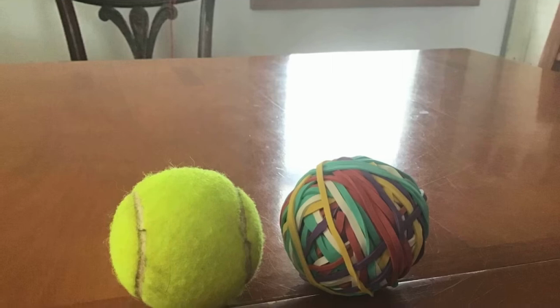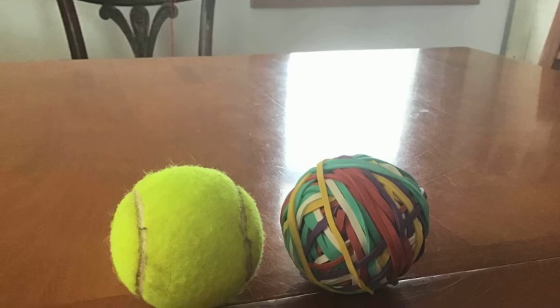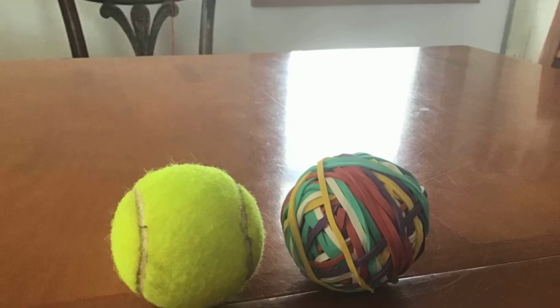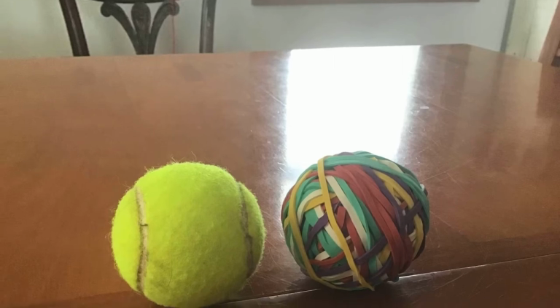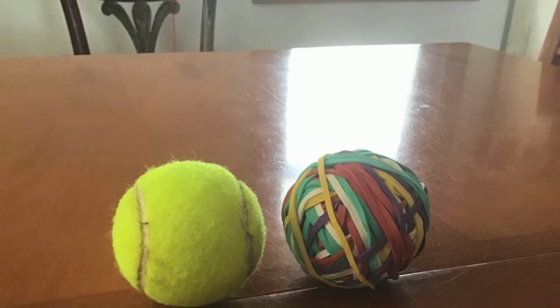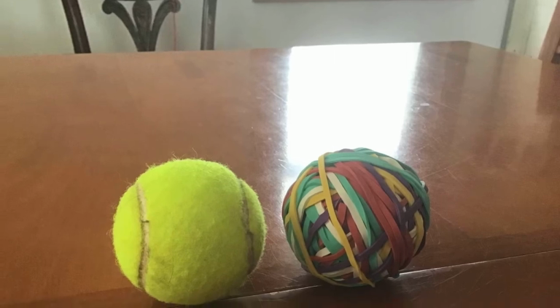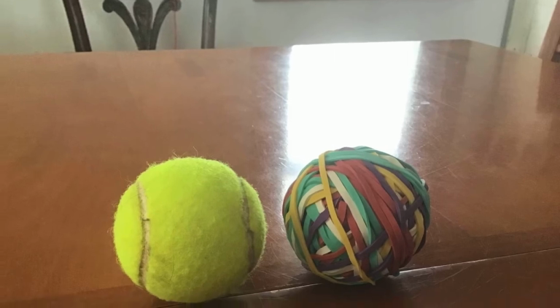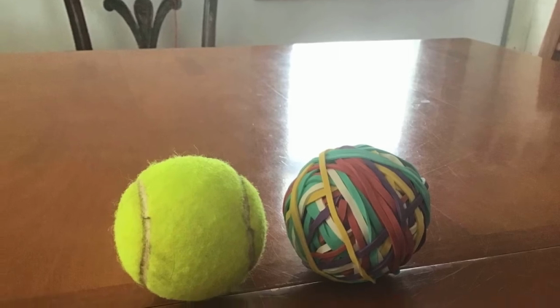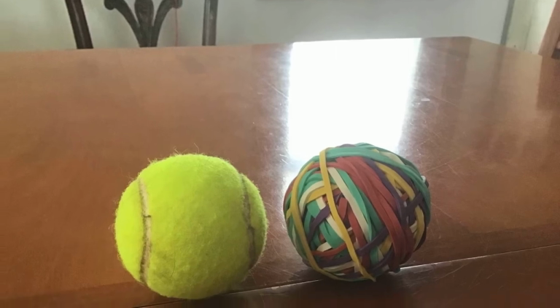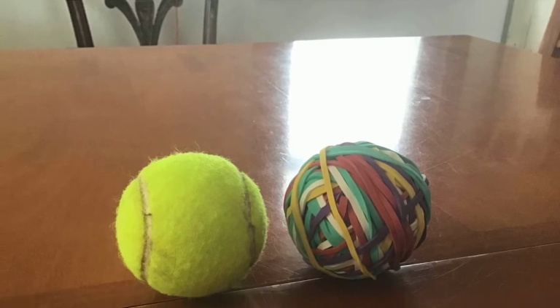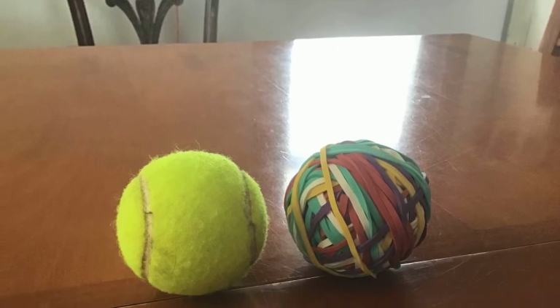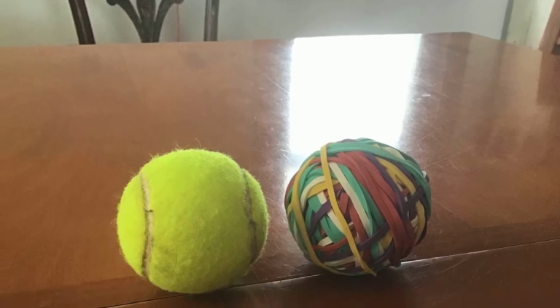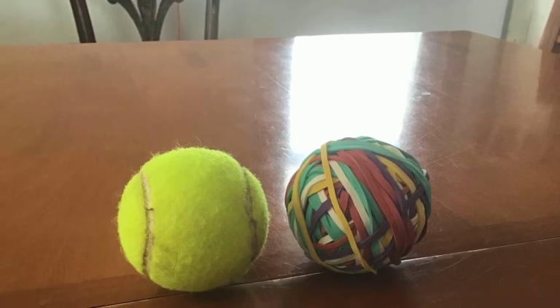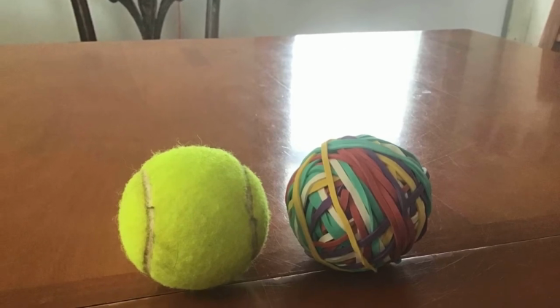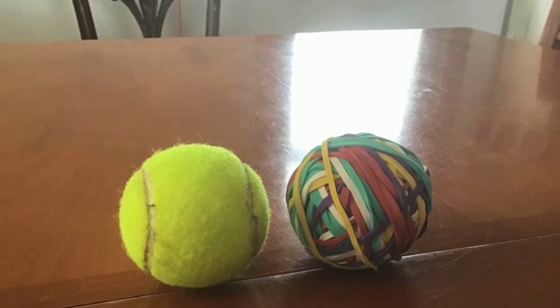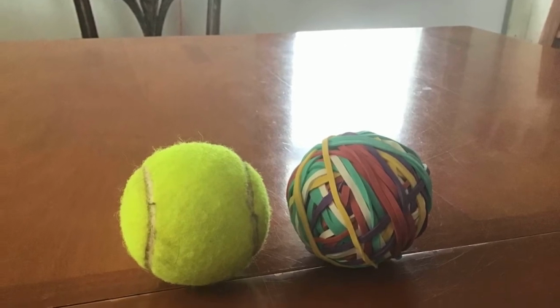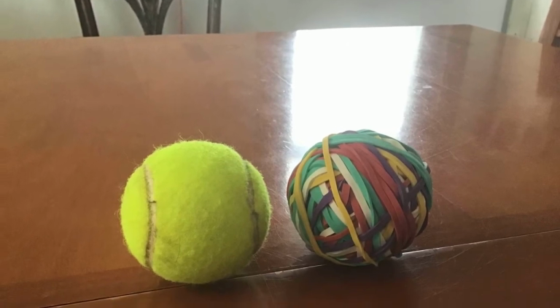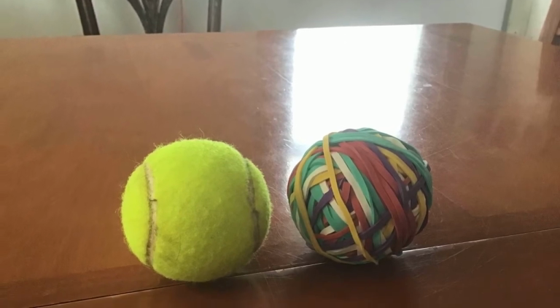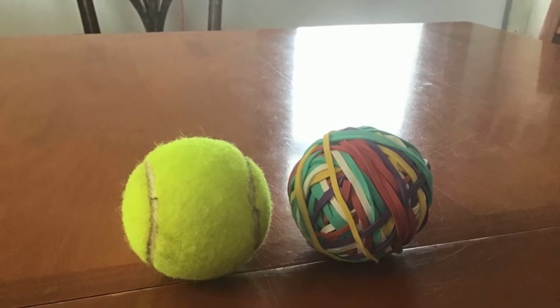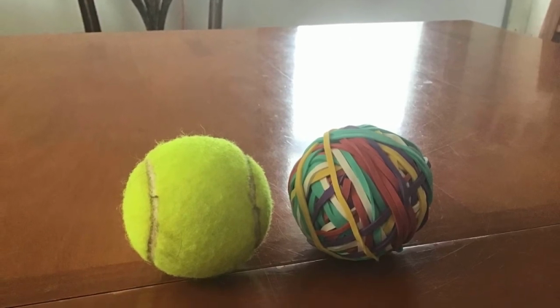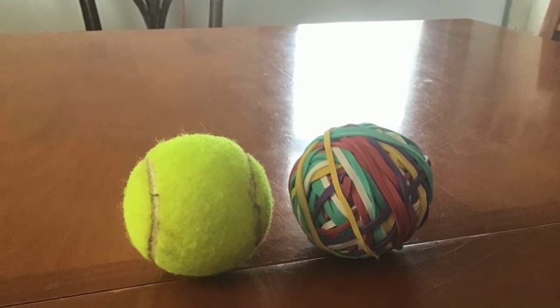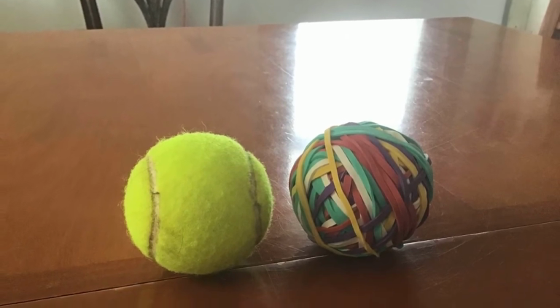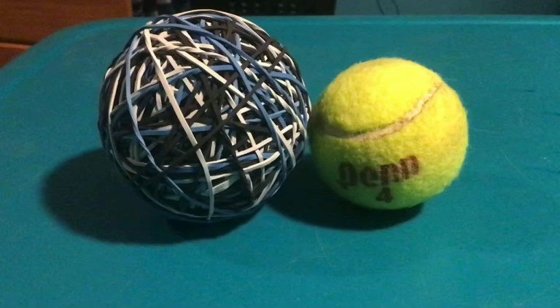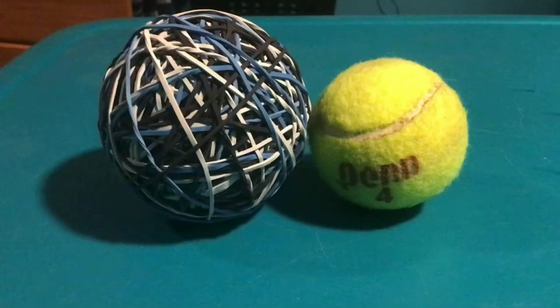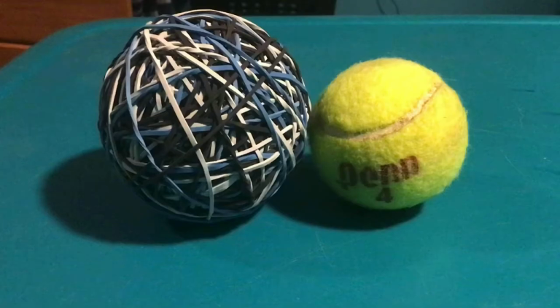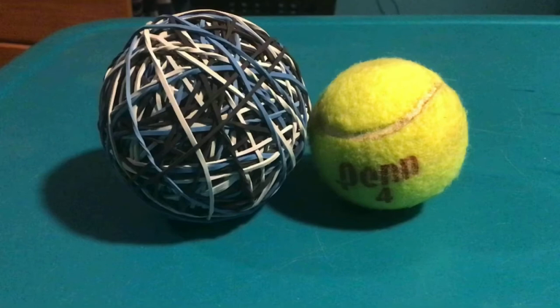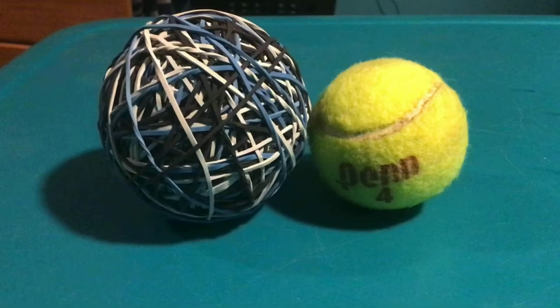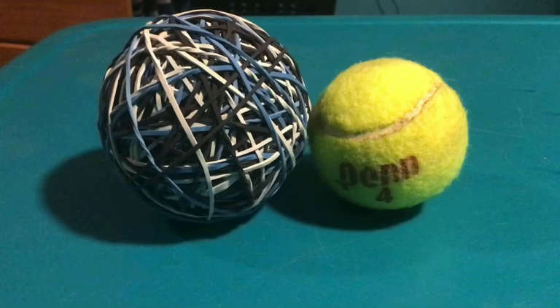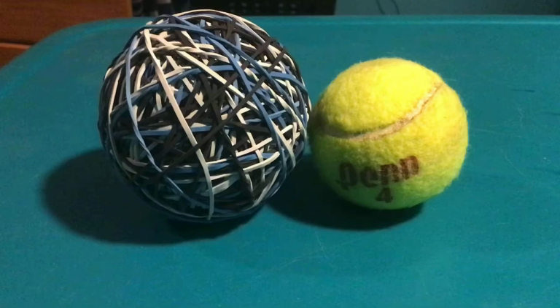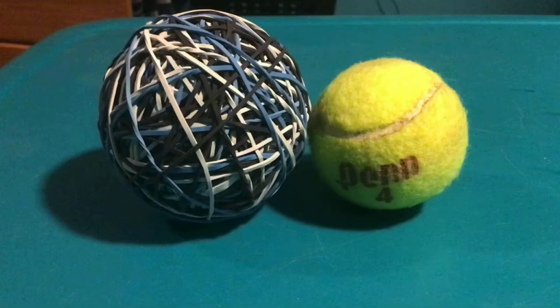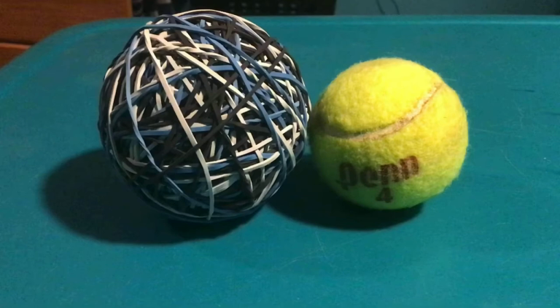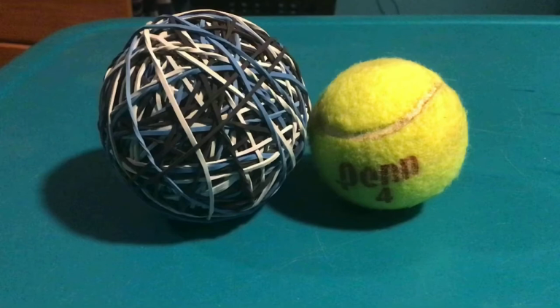Making a rubber band ball, part 2. This is the ball next to a tennis ball at the beginning, and this is it next to a tennis ball now.